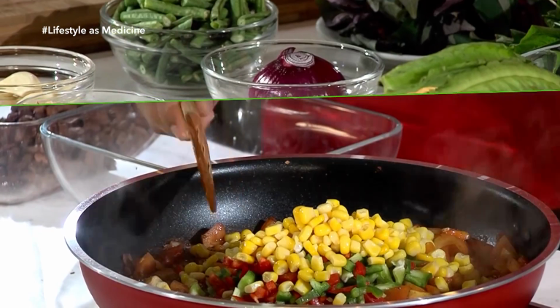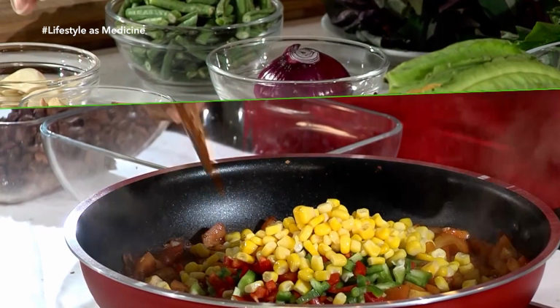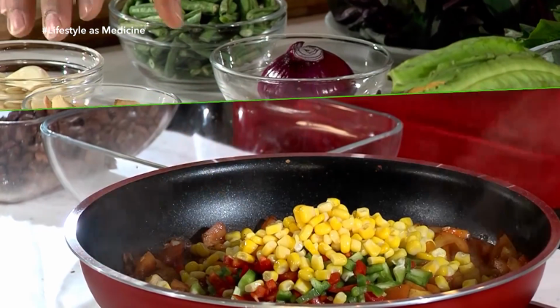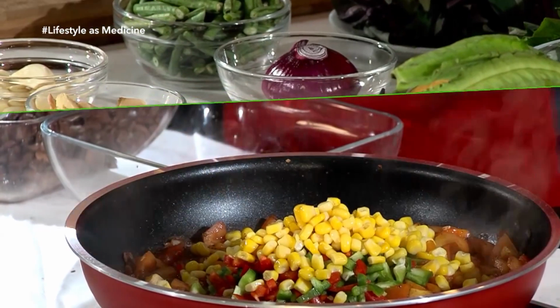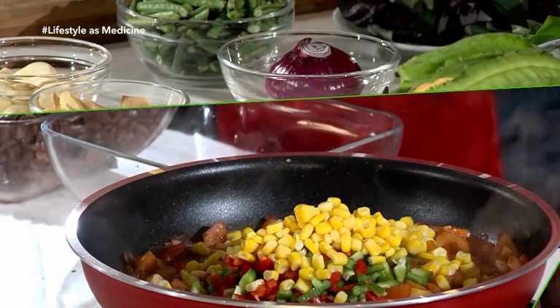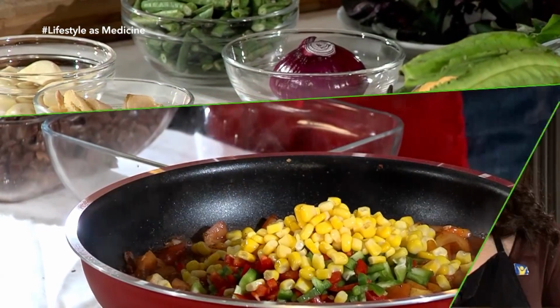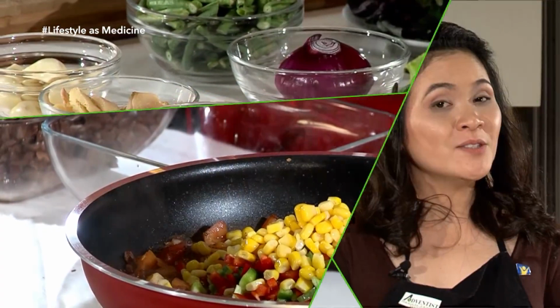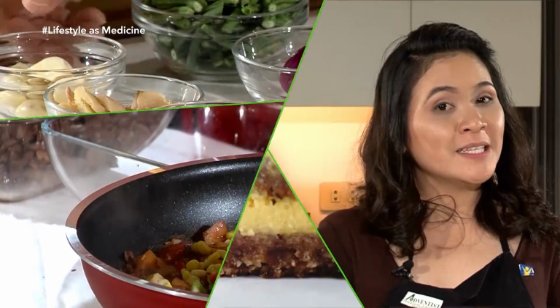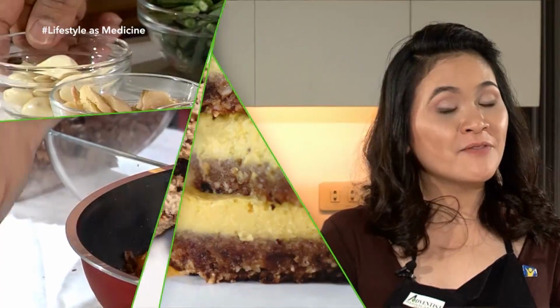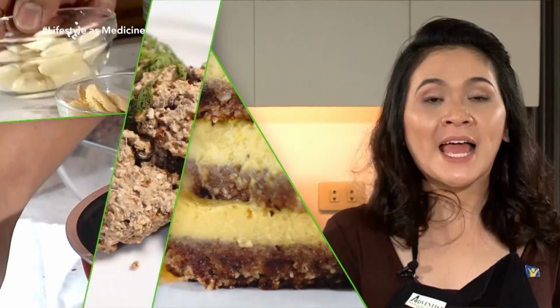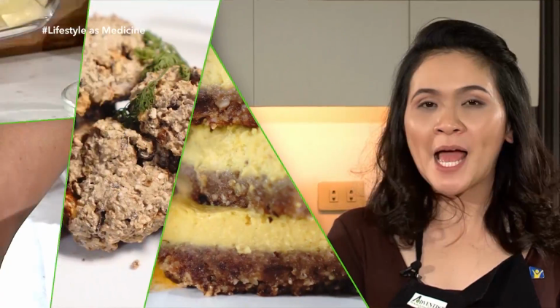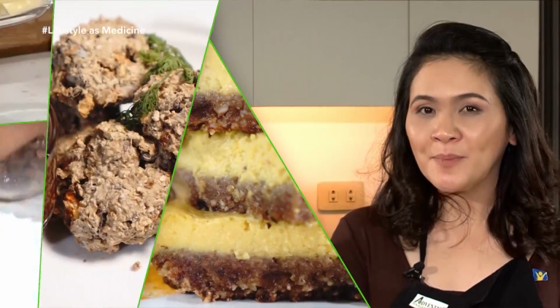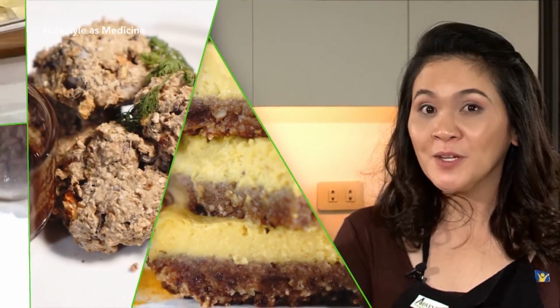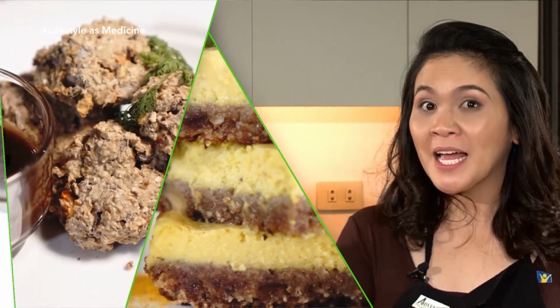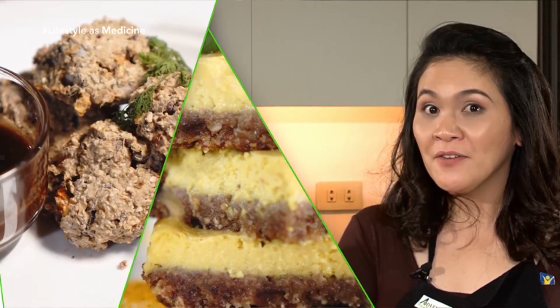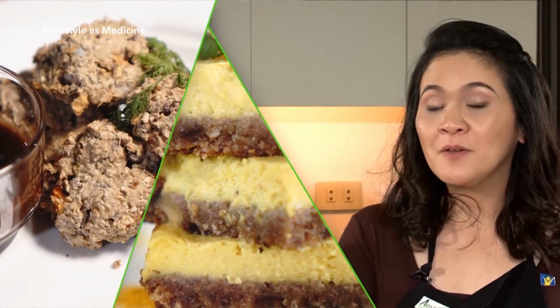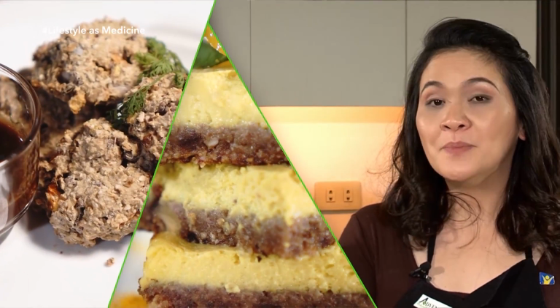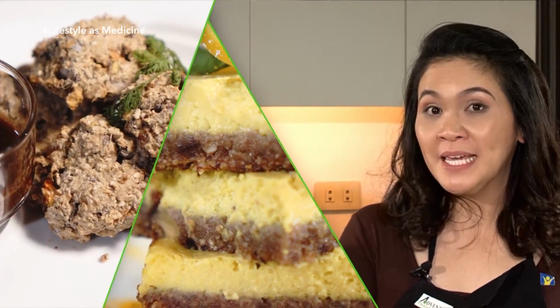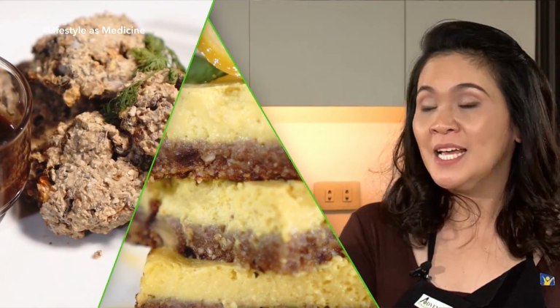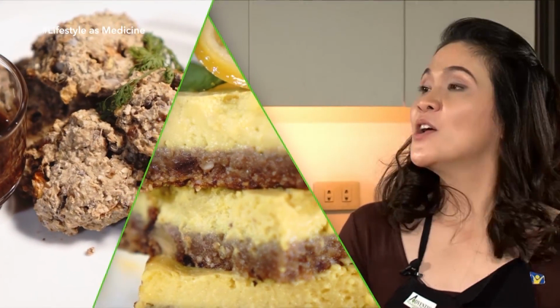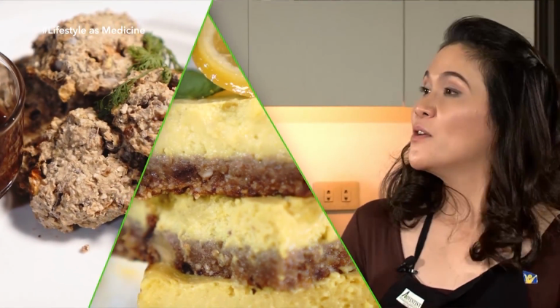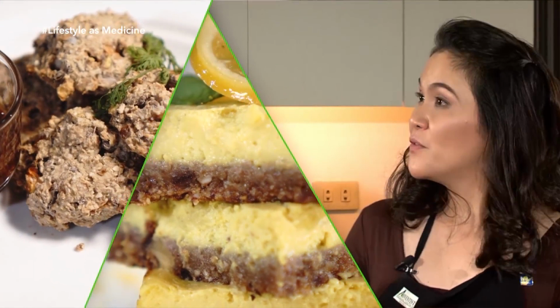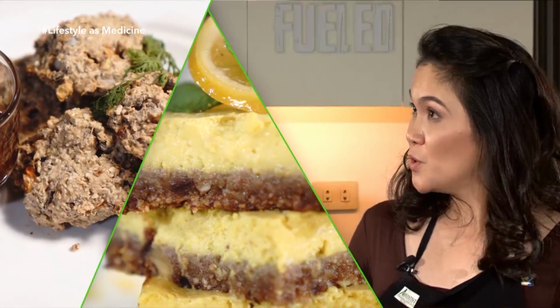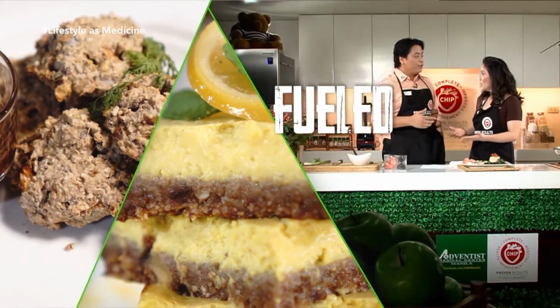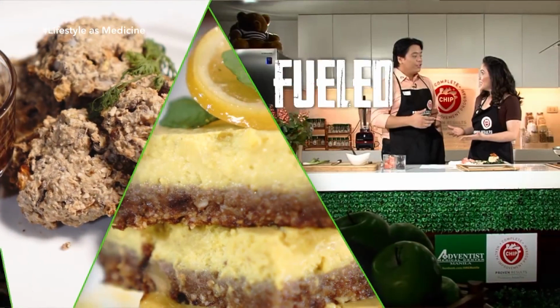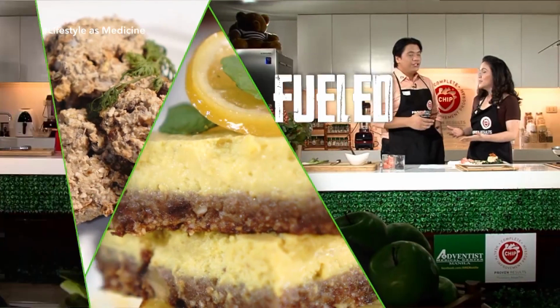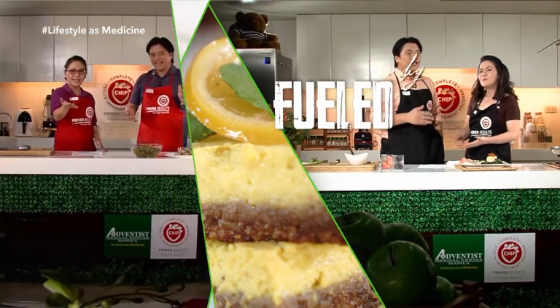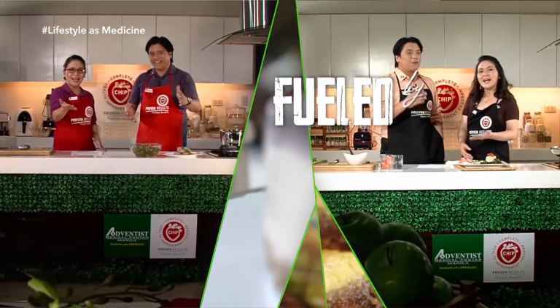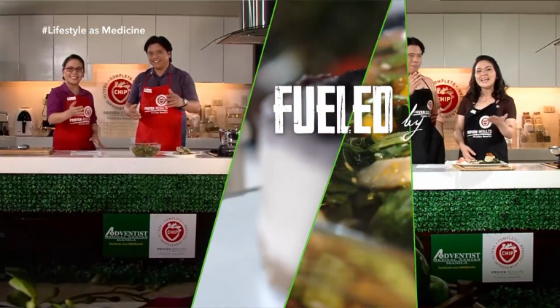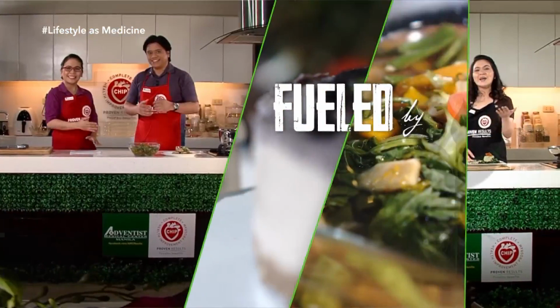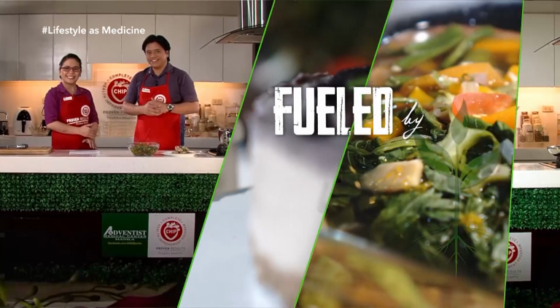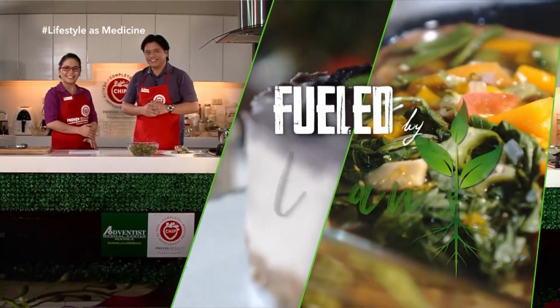If you want to live a happier life, be fueled by plants — you will buy plants.